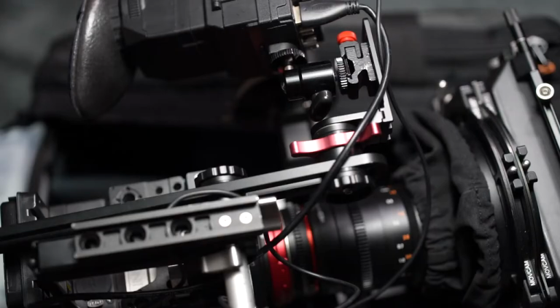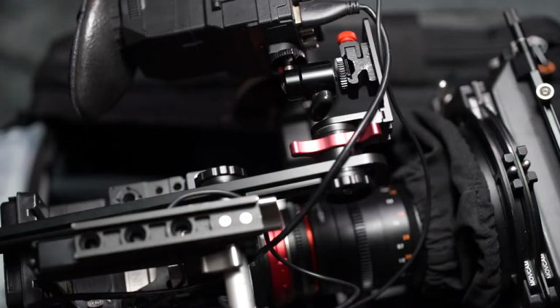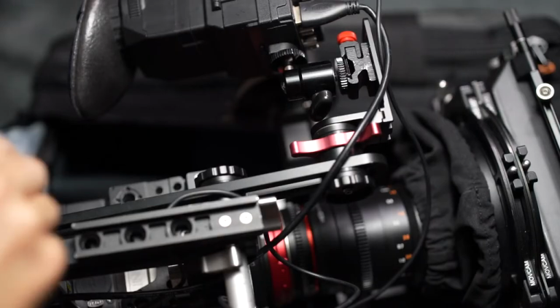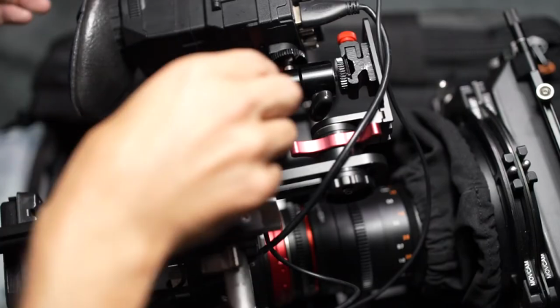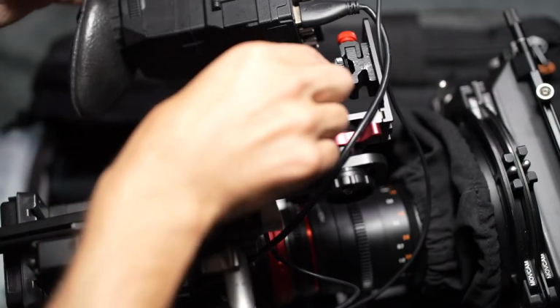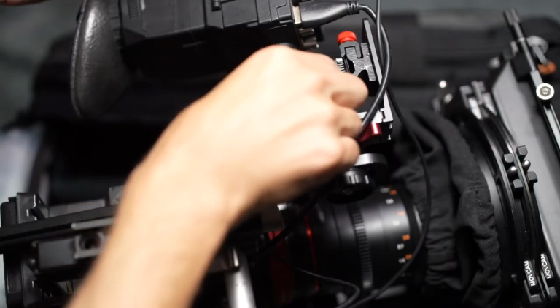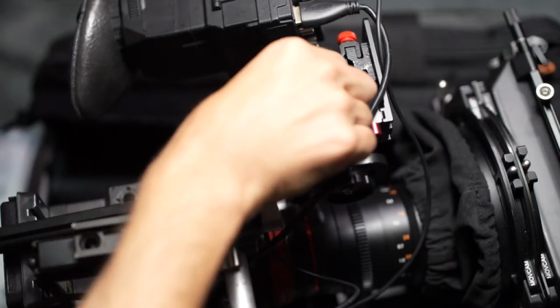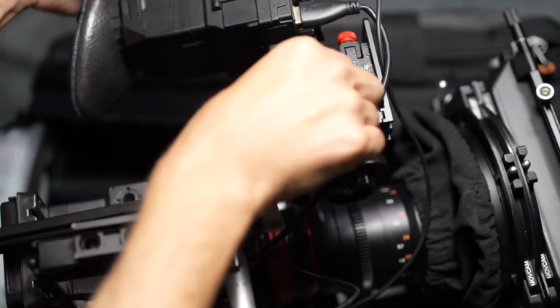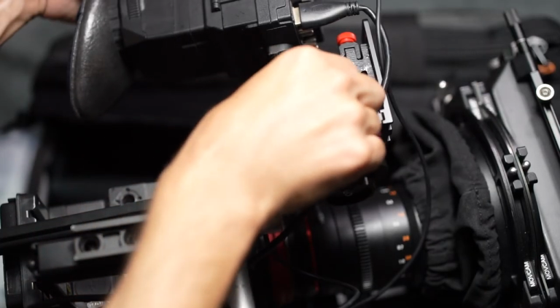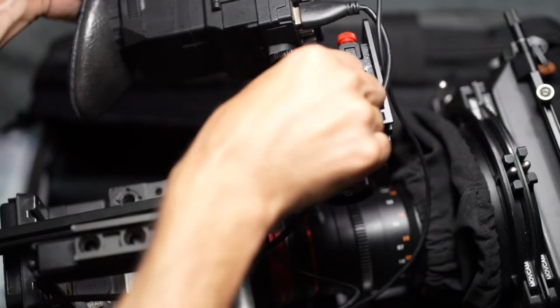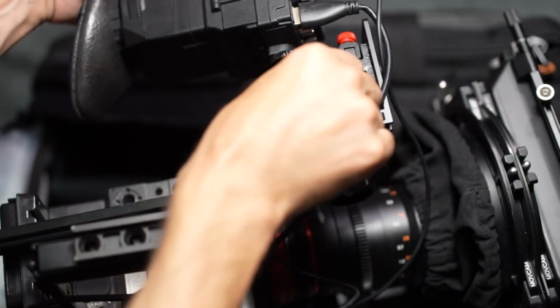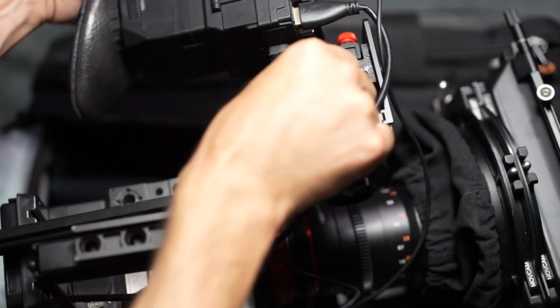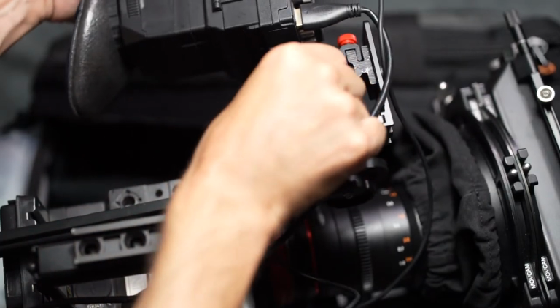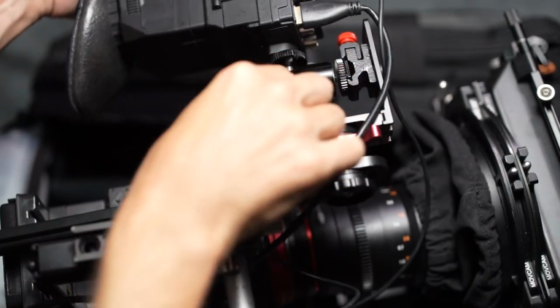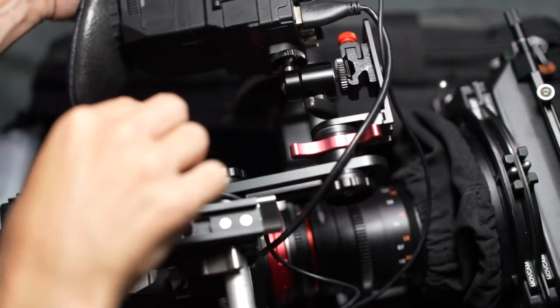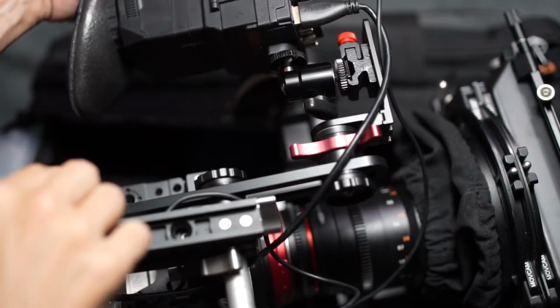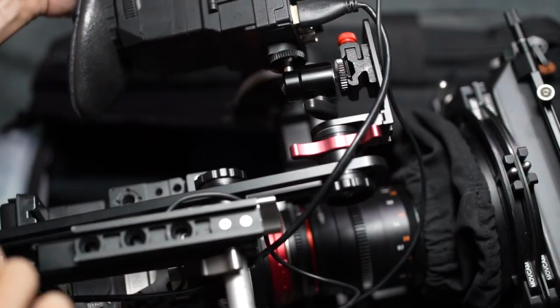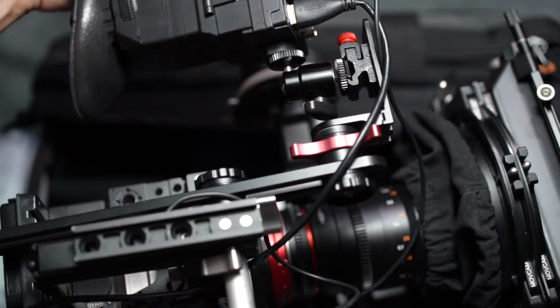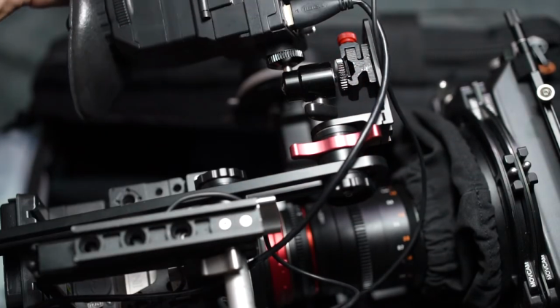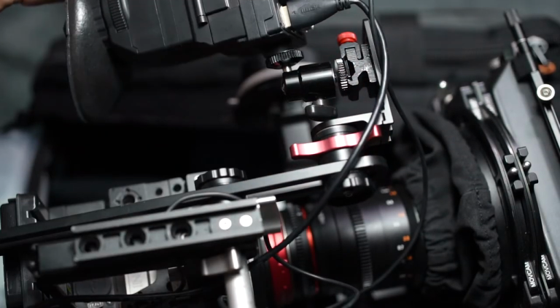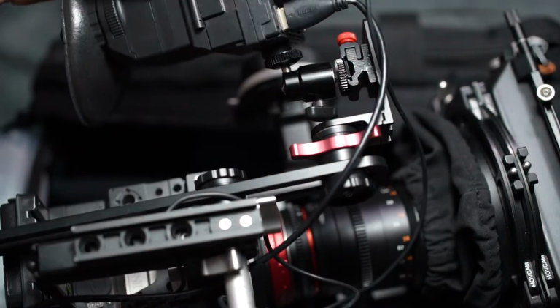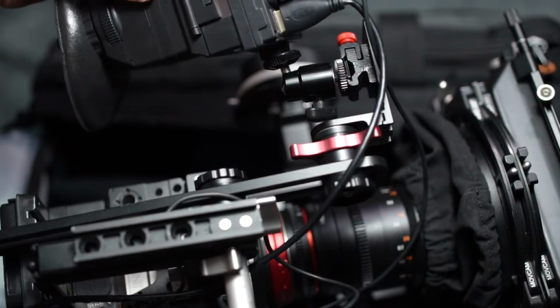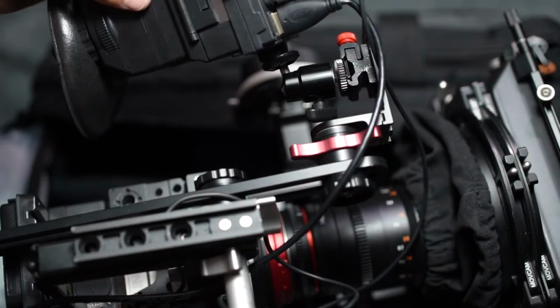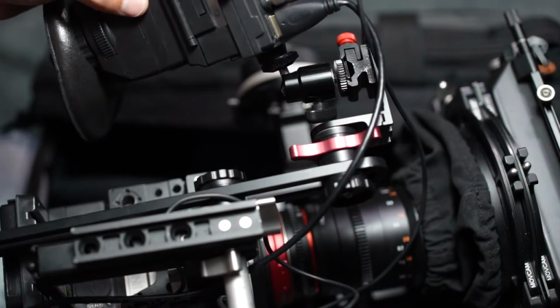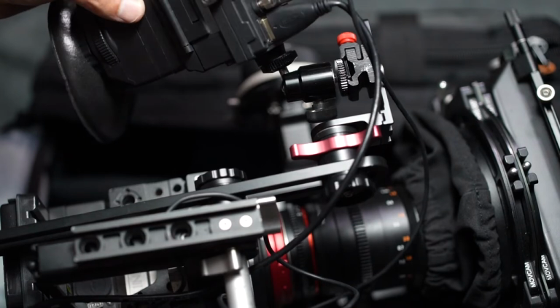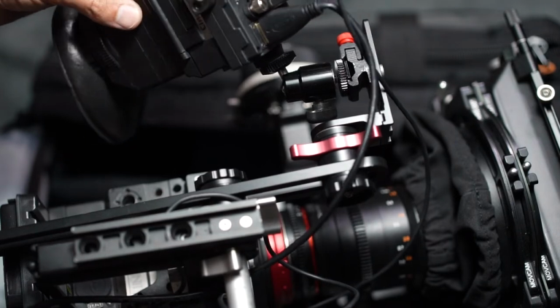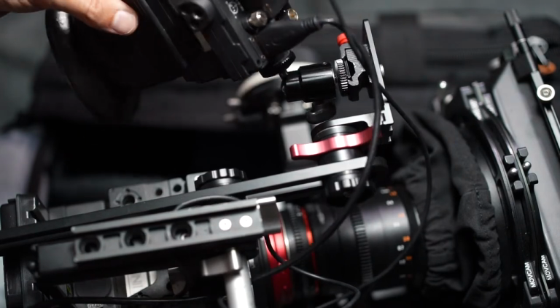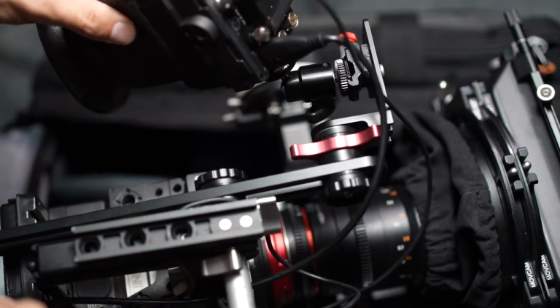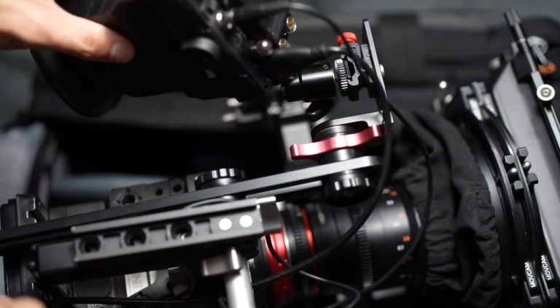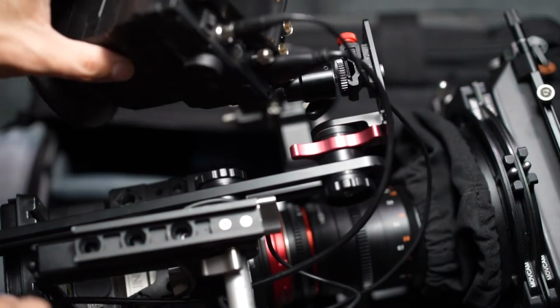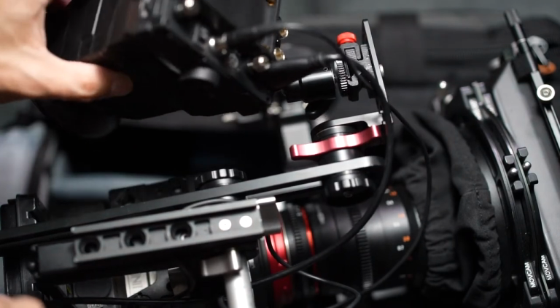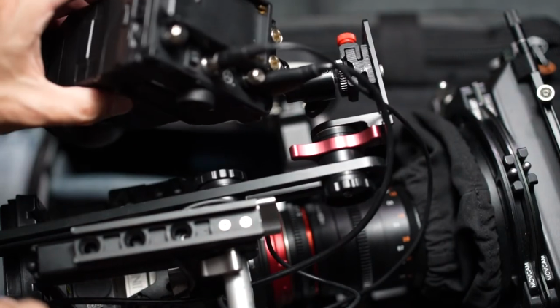Also, with this particular mount, it makes for easy folding when packing away, such as this.